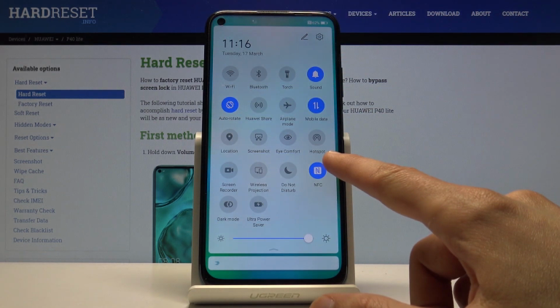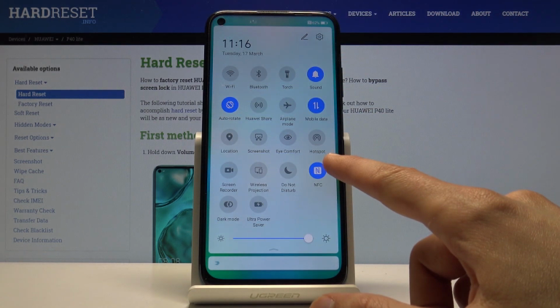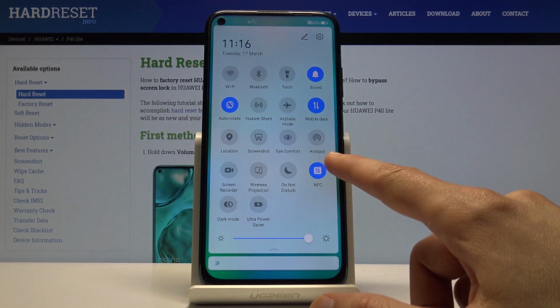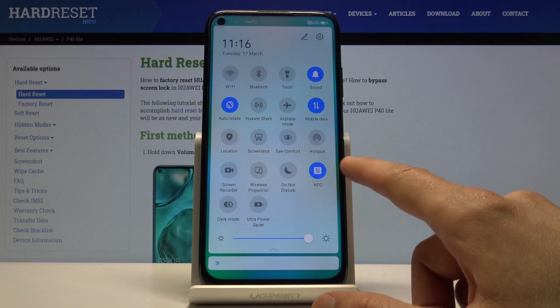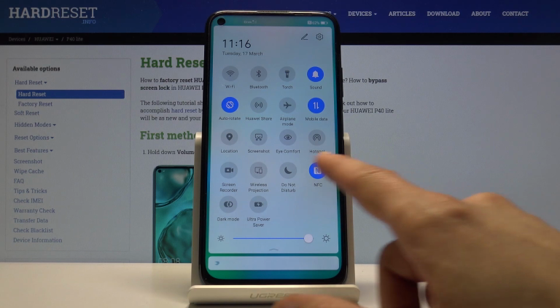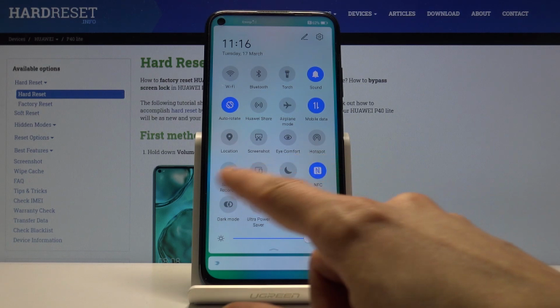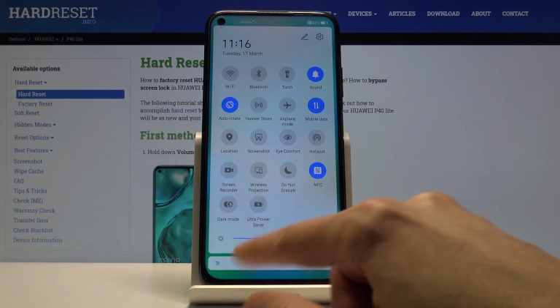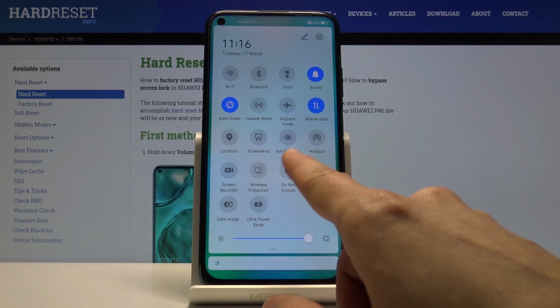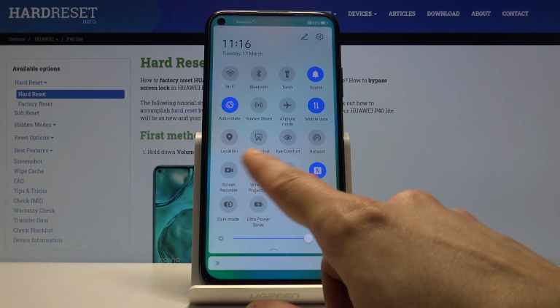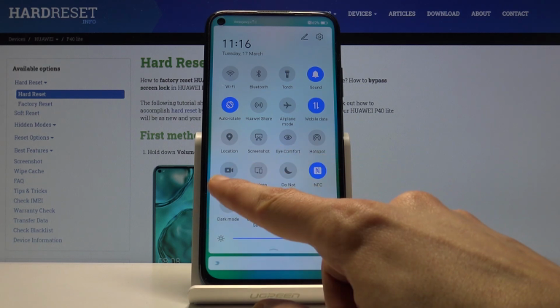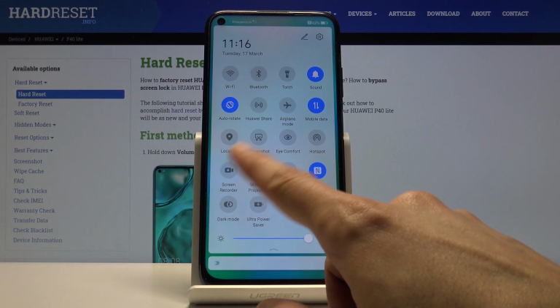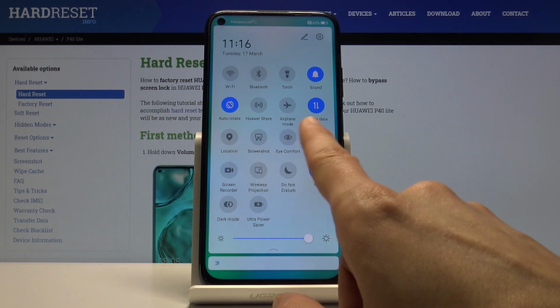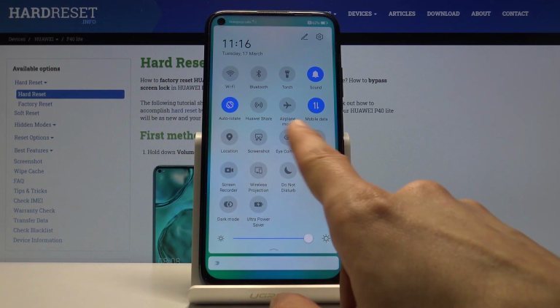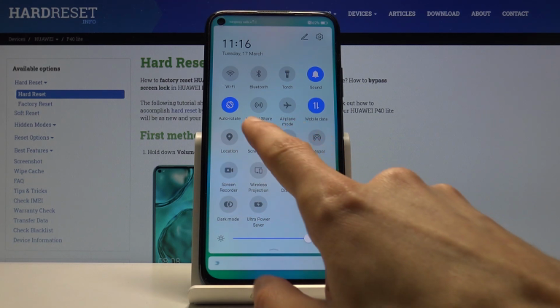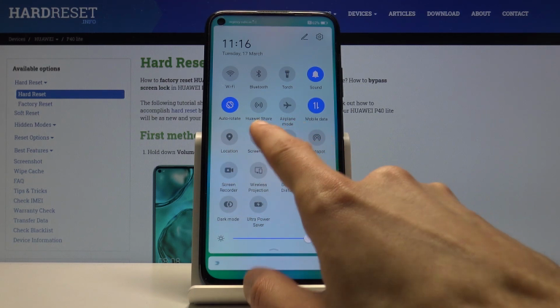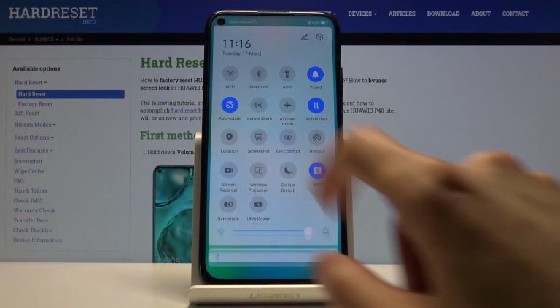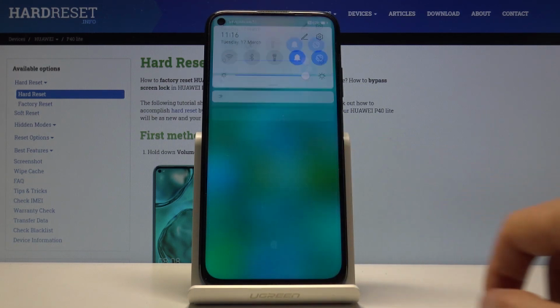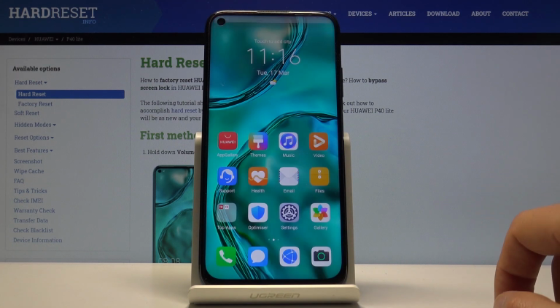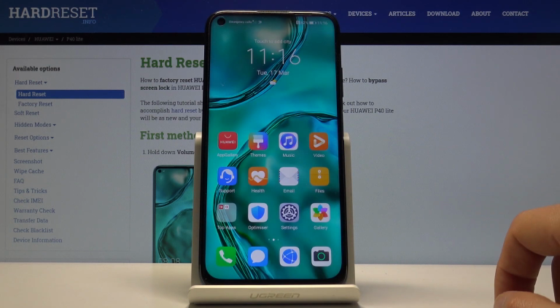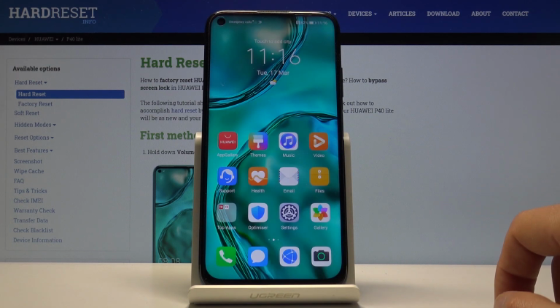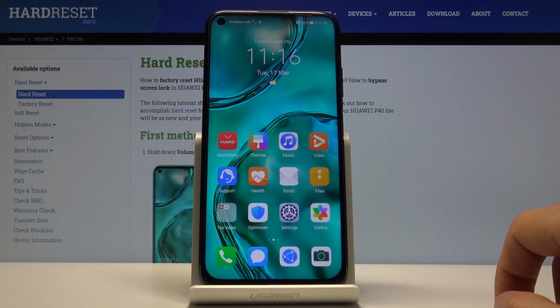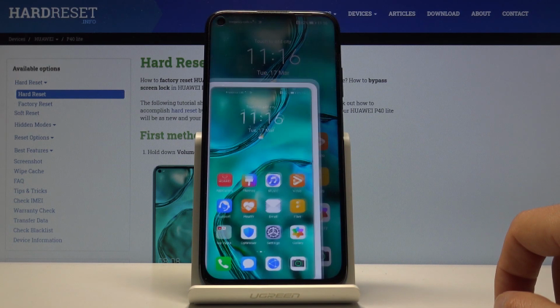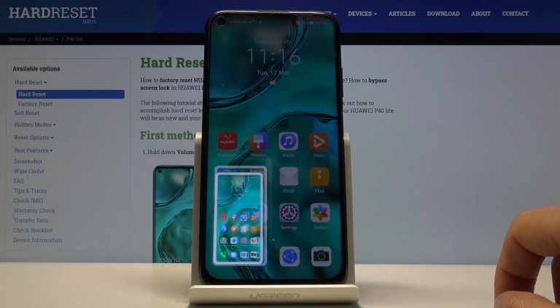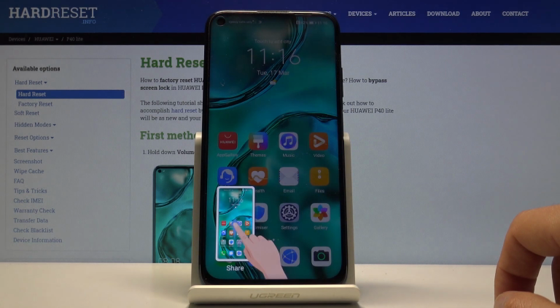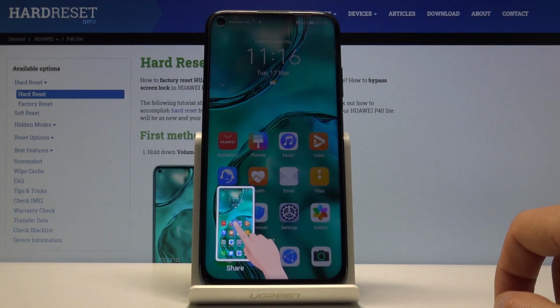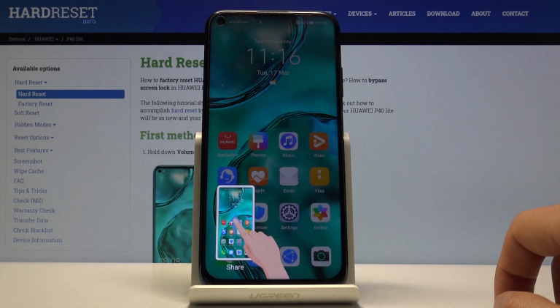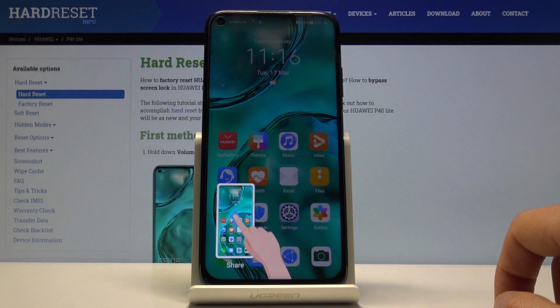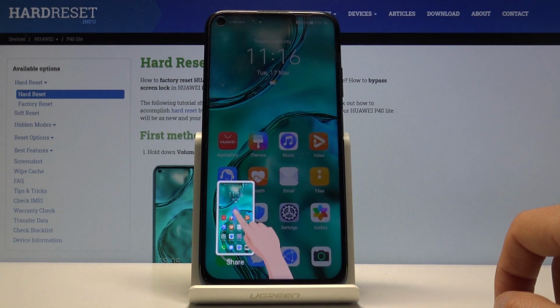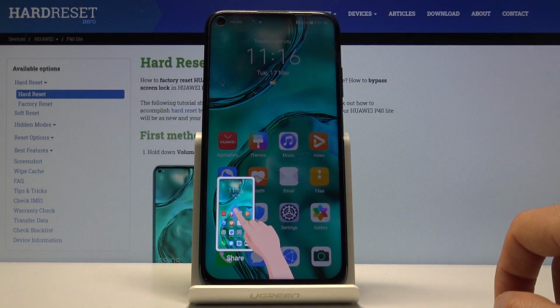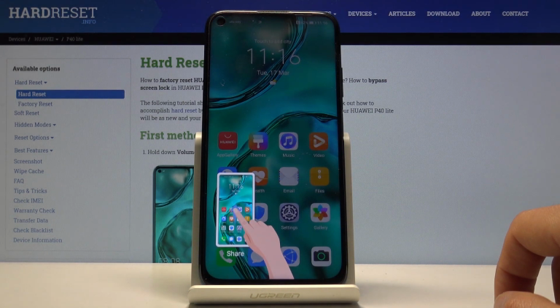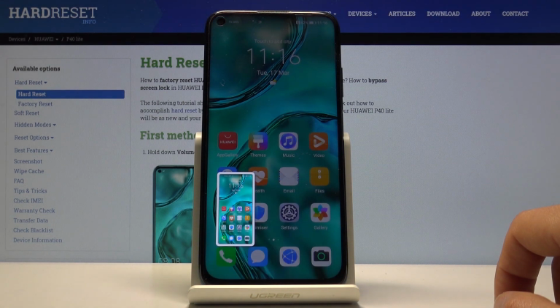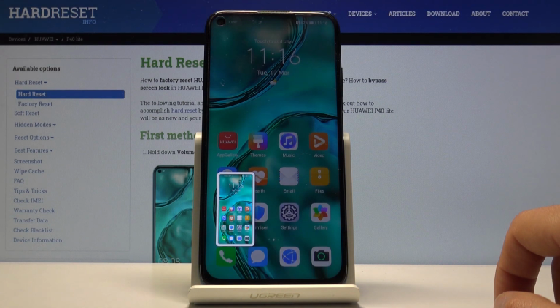The second way is just by pulling down the notification panel and you will have screenshot right here, and you can see it does the same thing — gives you a little animation of what you can do.